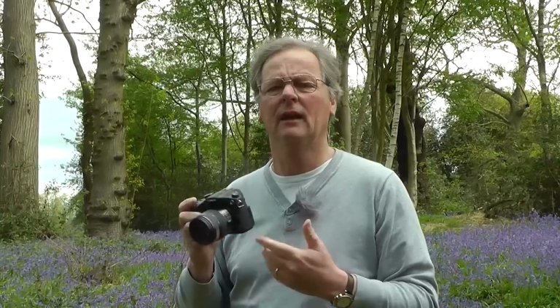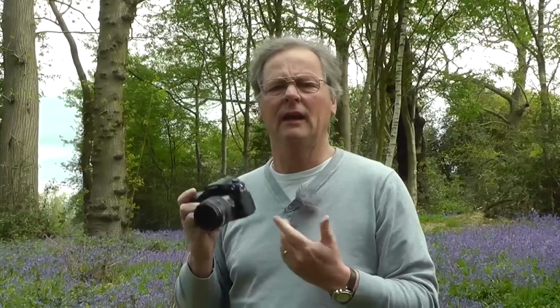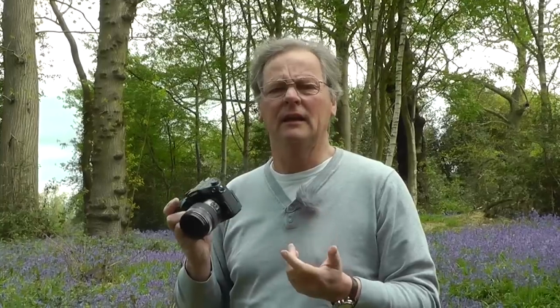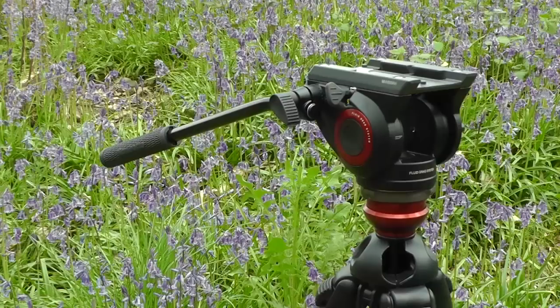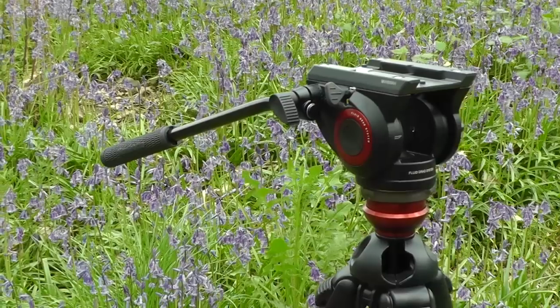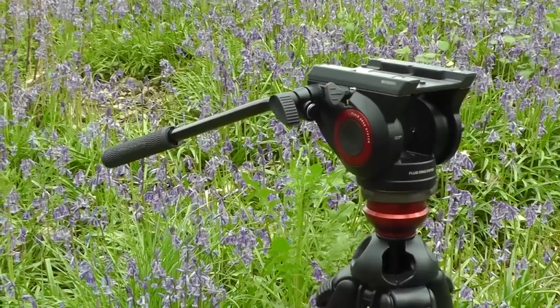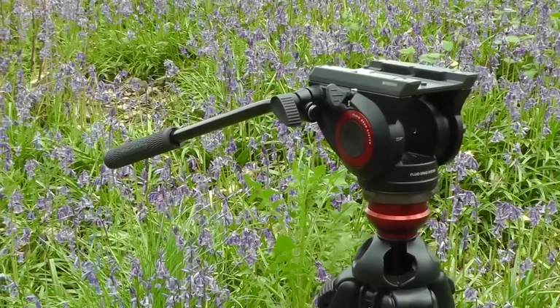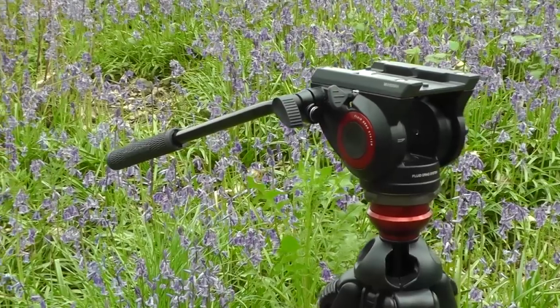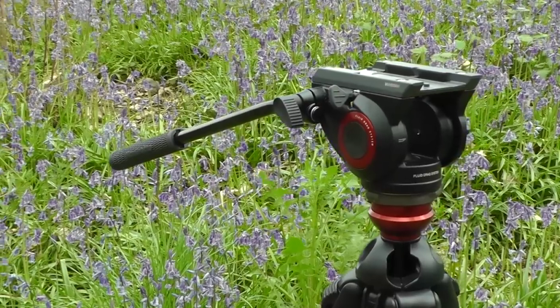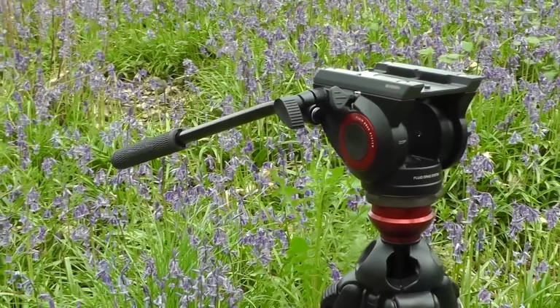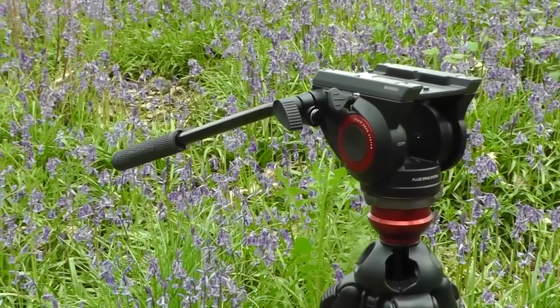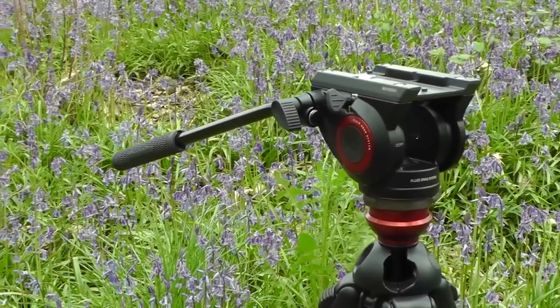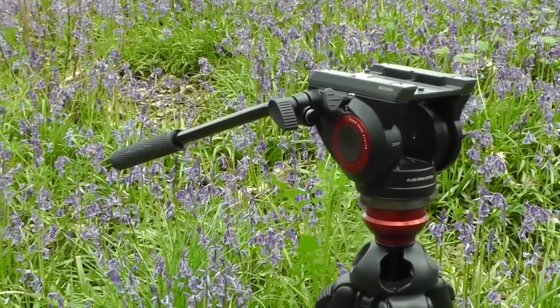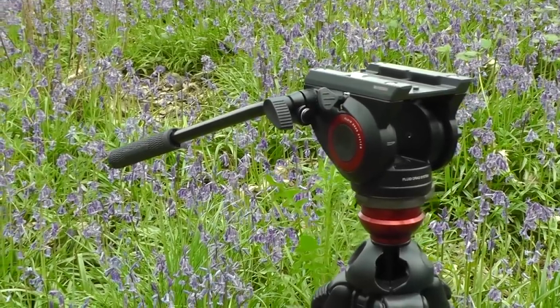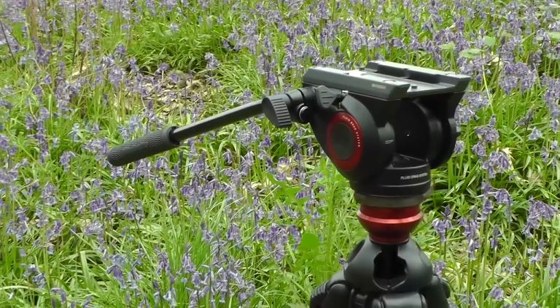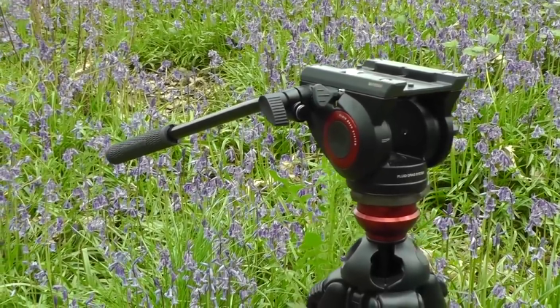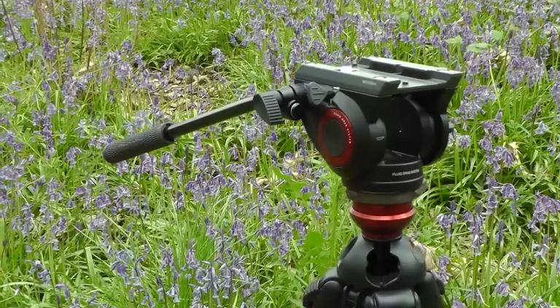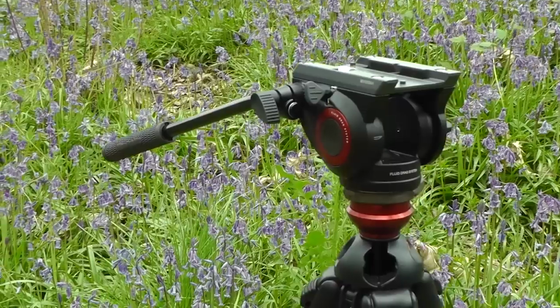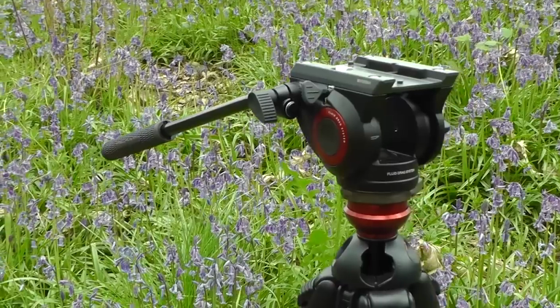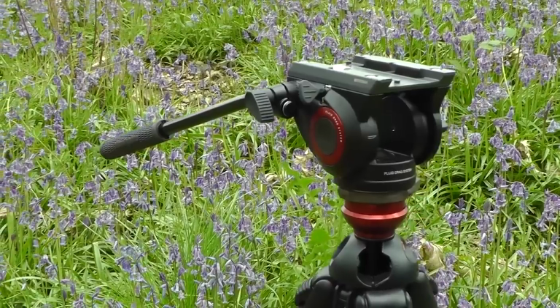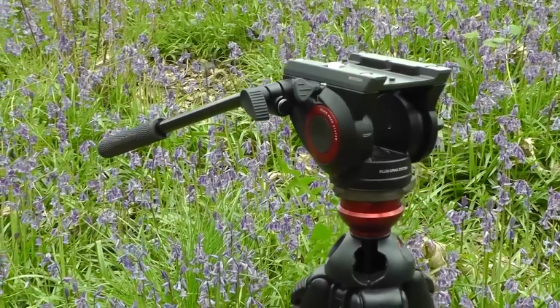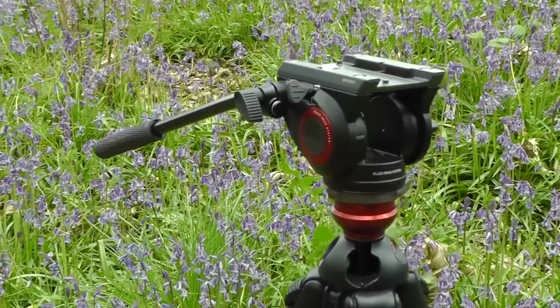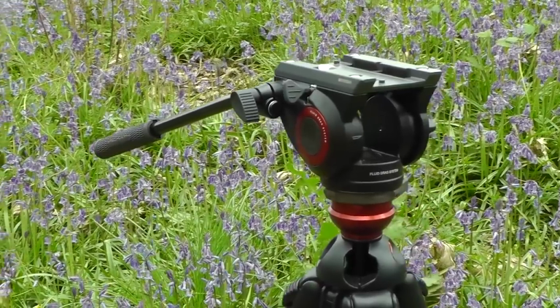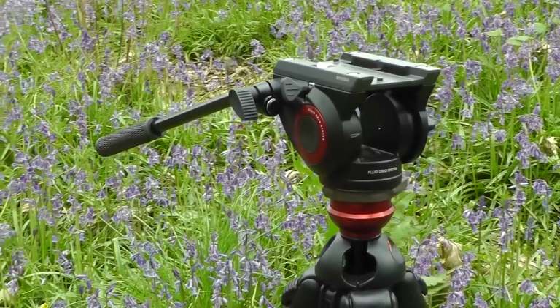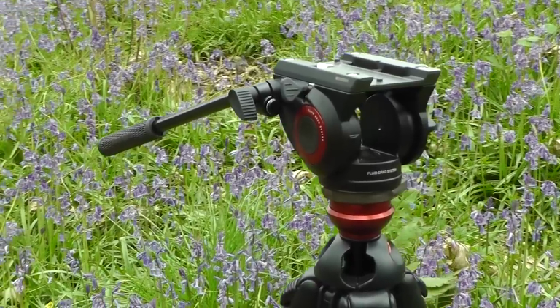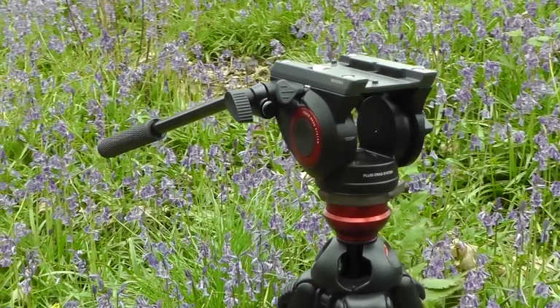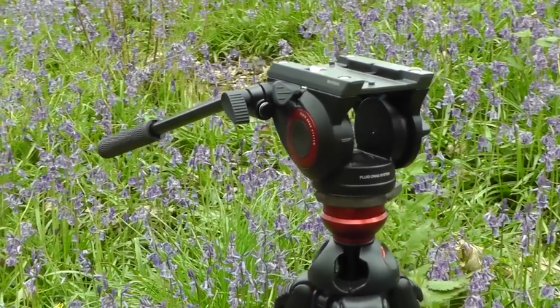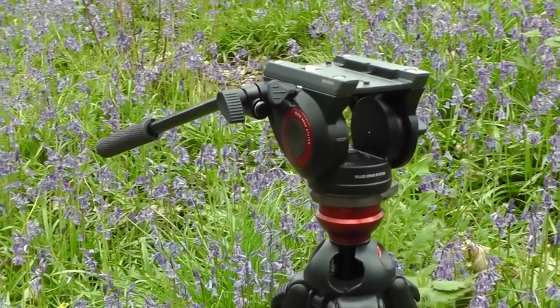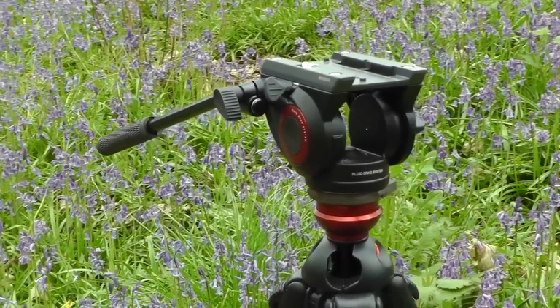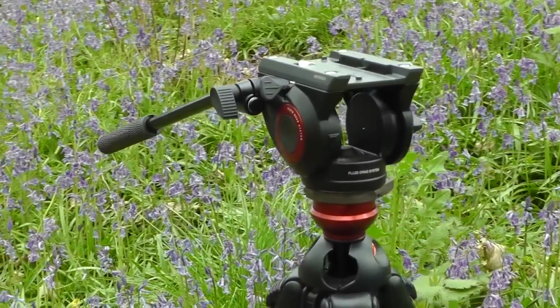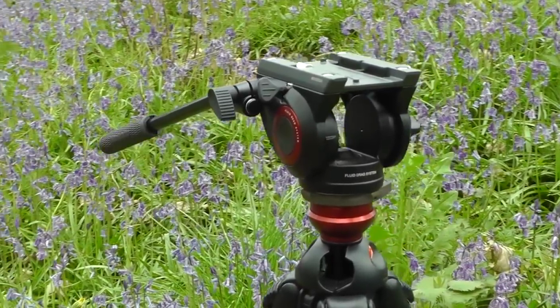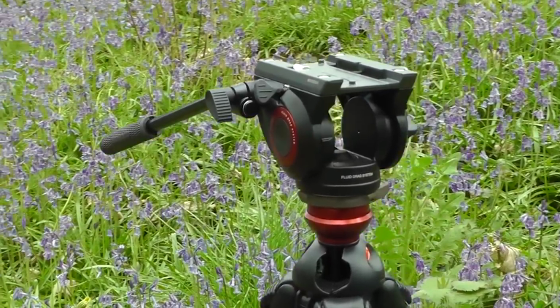In this video we're going to be showing you a brand new tripod head from Manfrotto, the 500. So let's take a look at it.